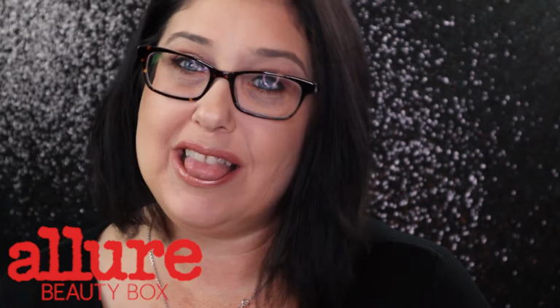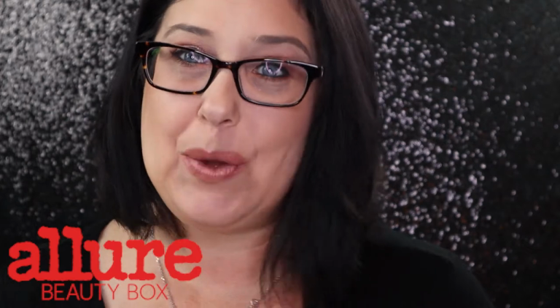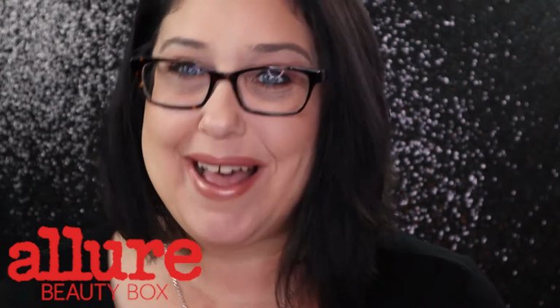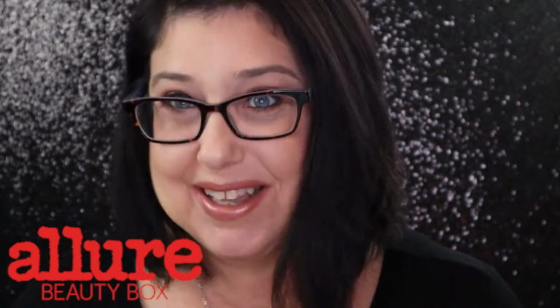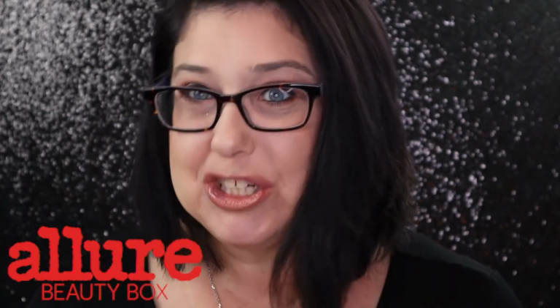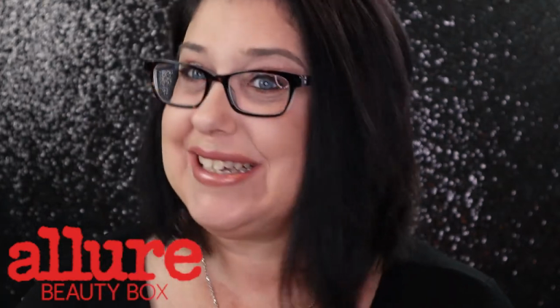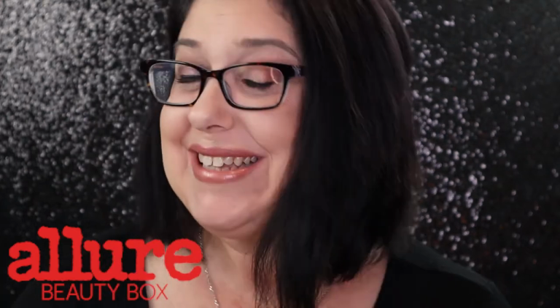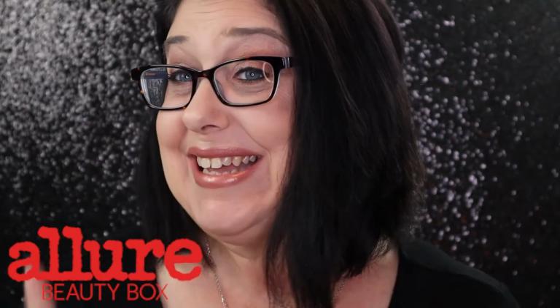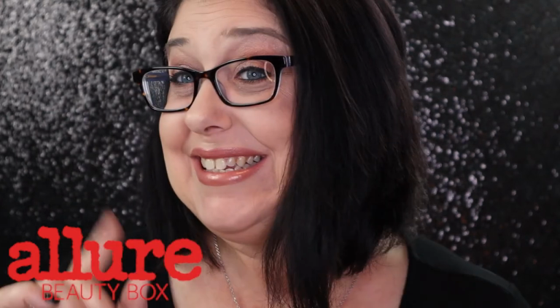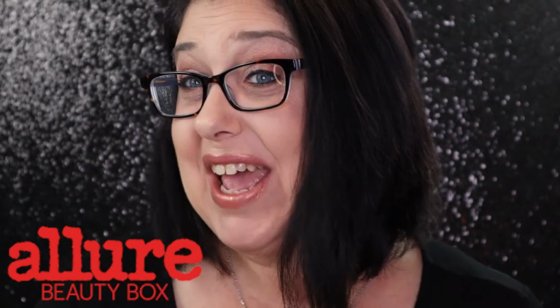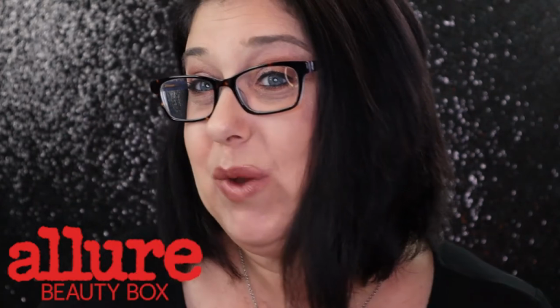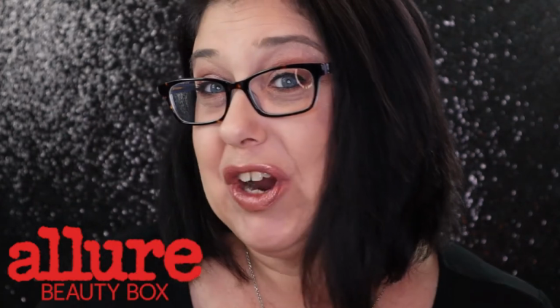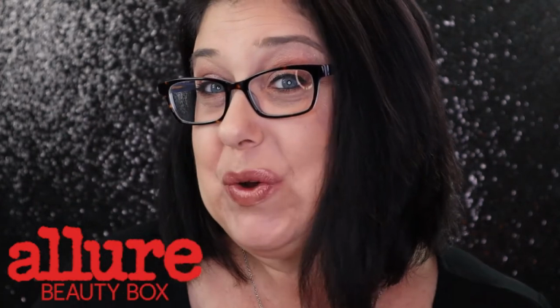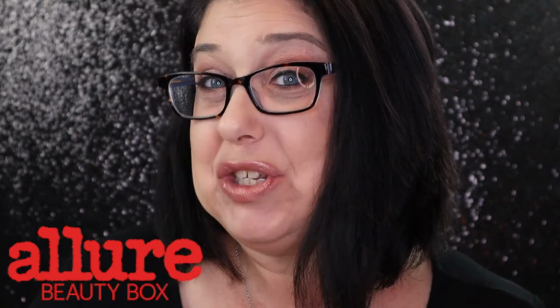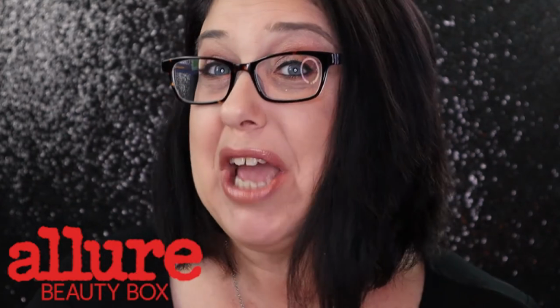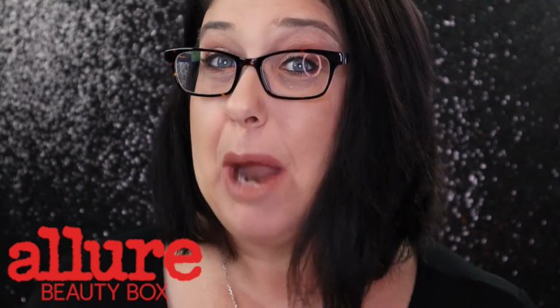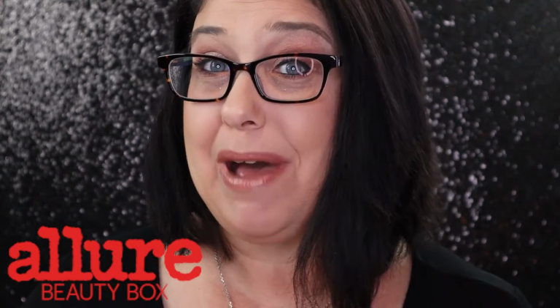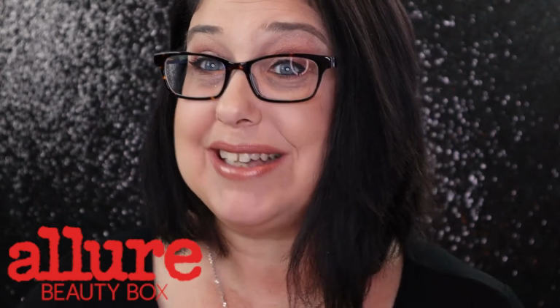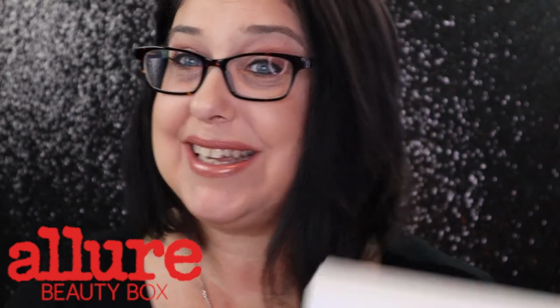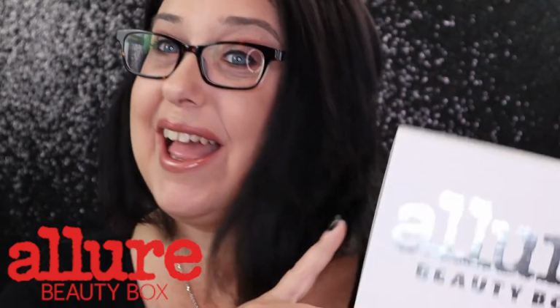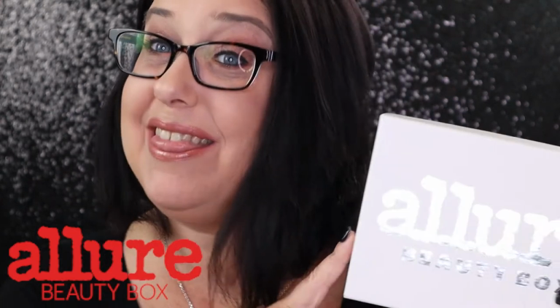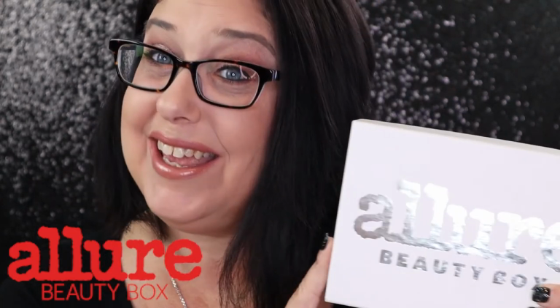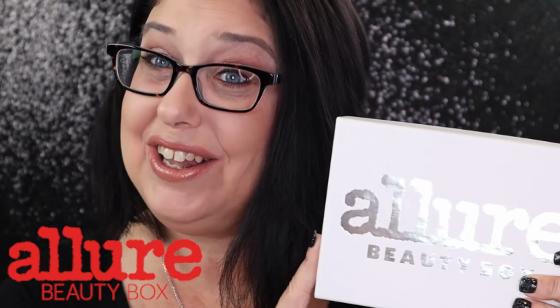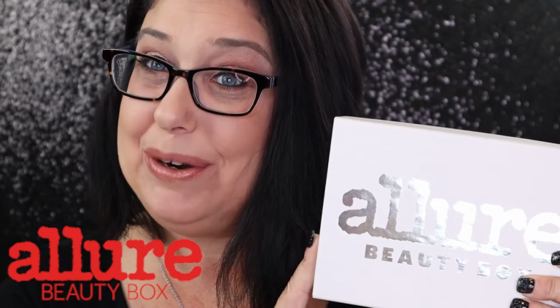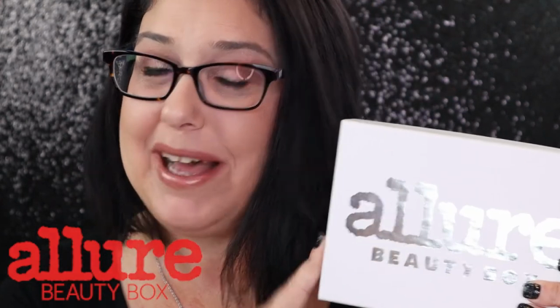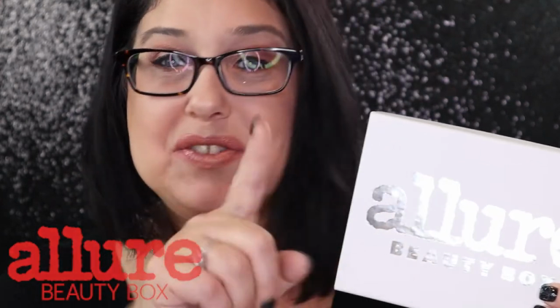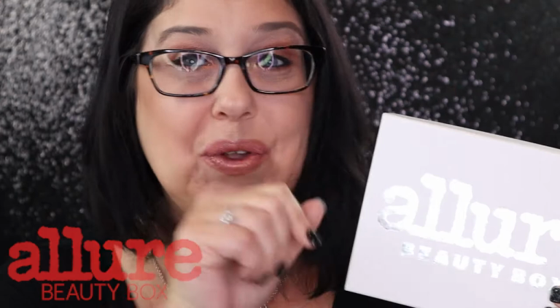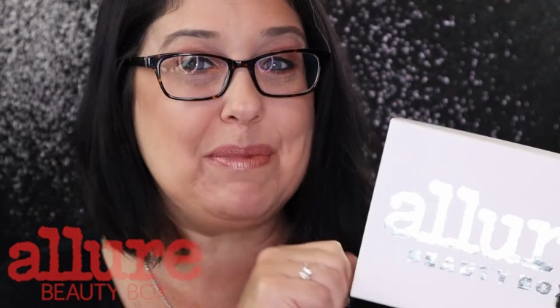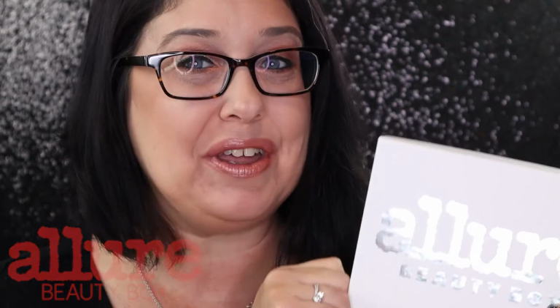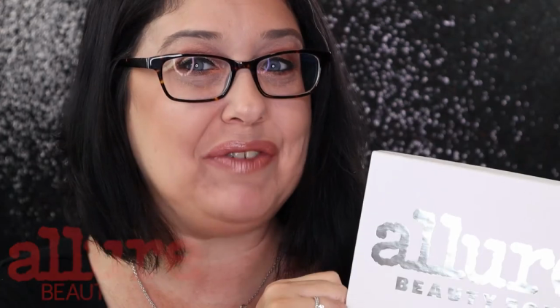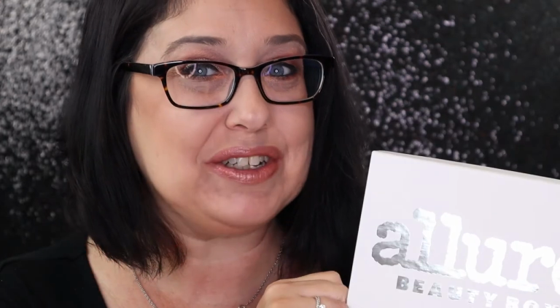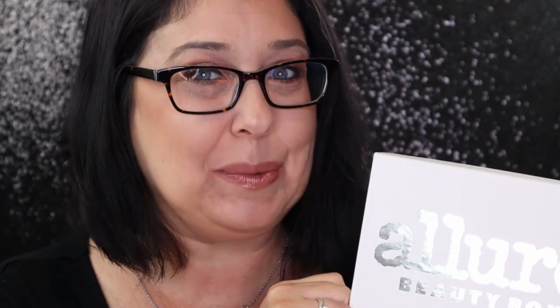Hello, my Little Witchlings, and today we are going to be unboxing the Allure Box for the month of October.